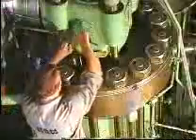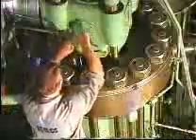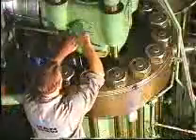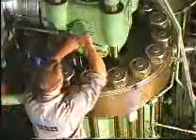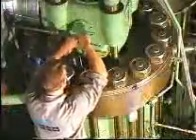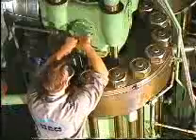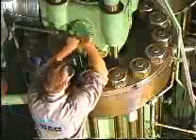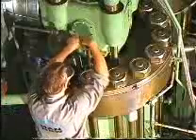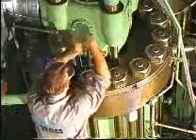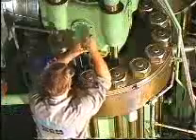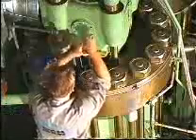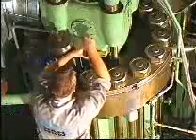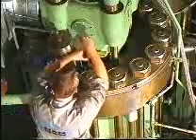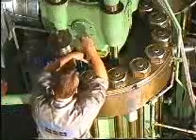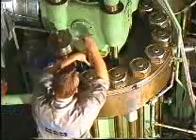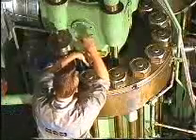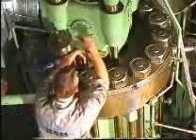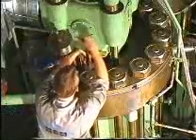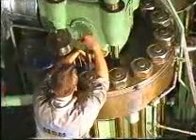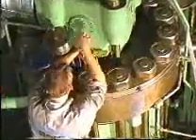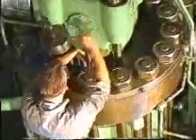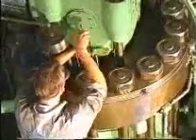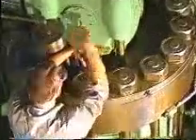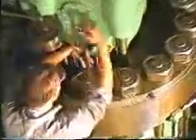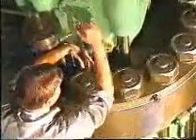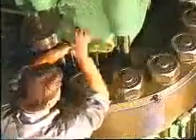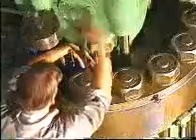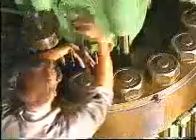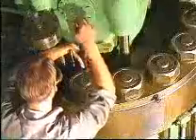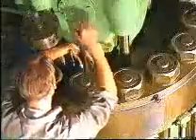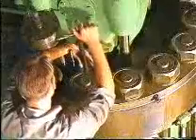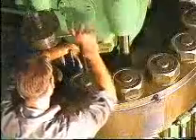After milling and grinding, thoroughly clean the bore and seating and check again that there are no signs of damage on the seating.